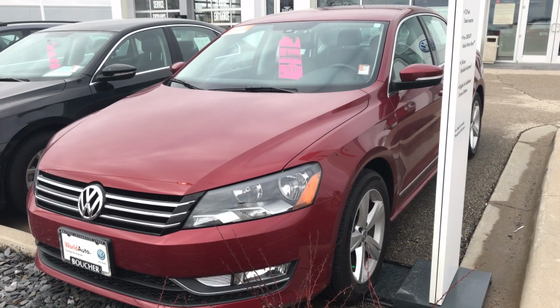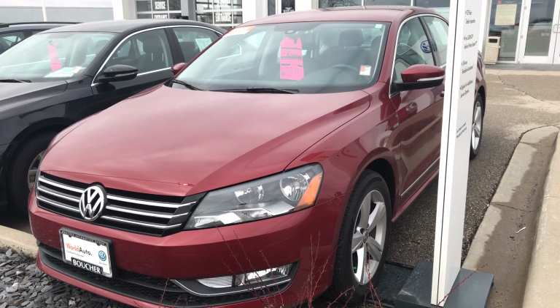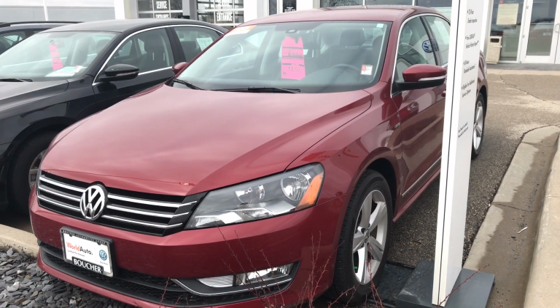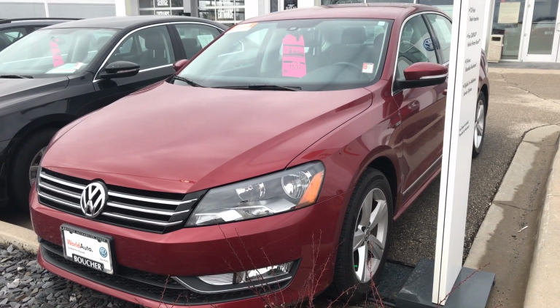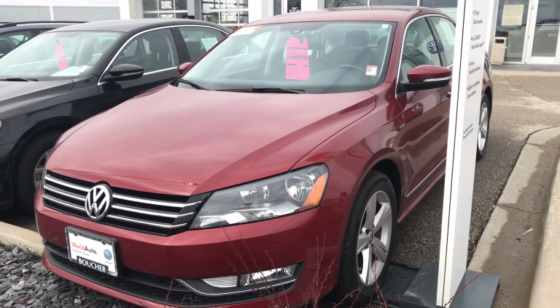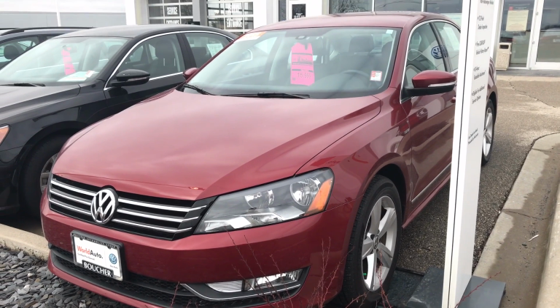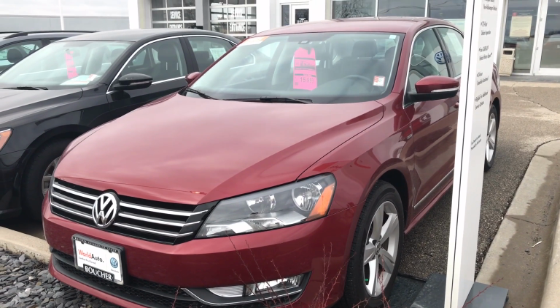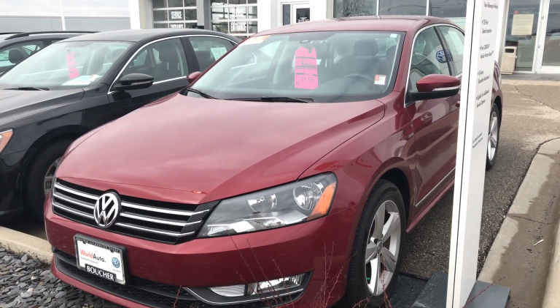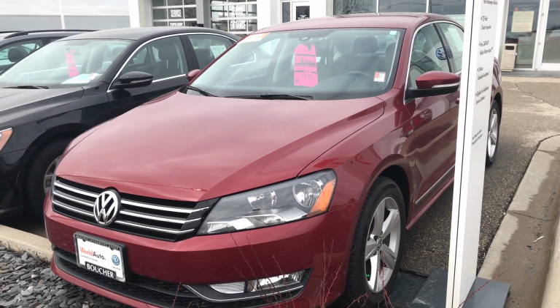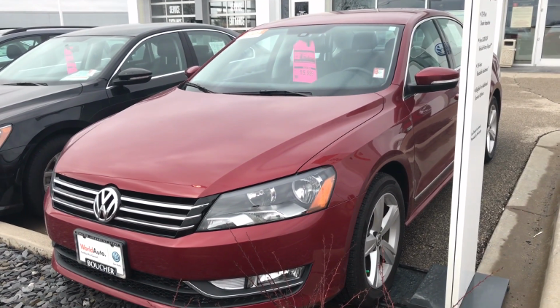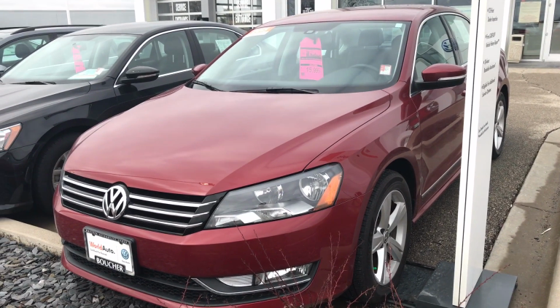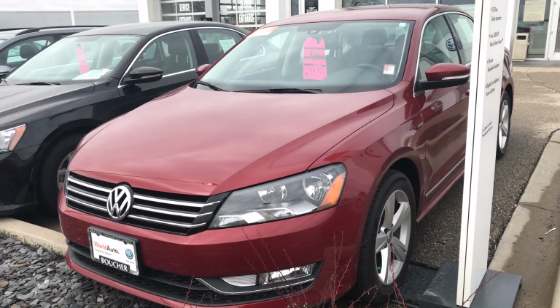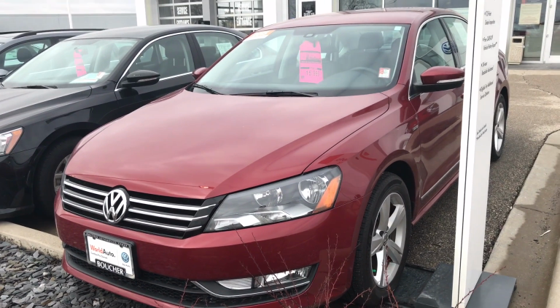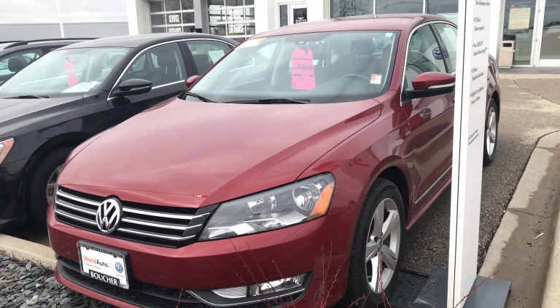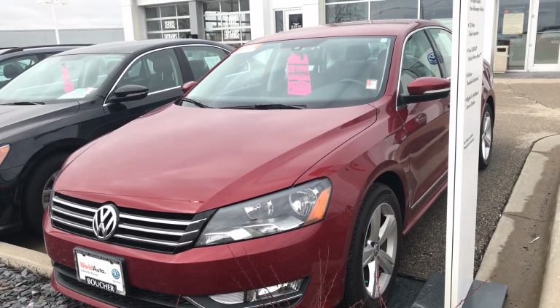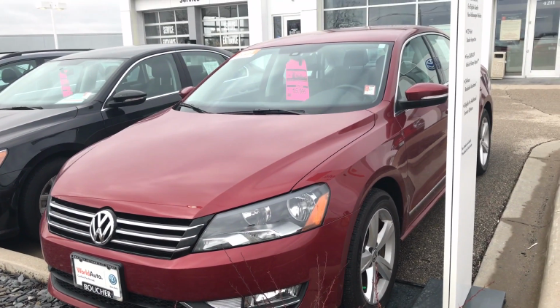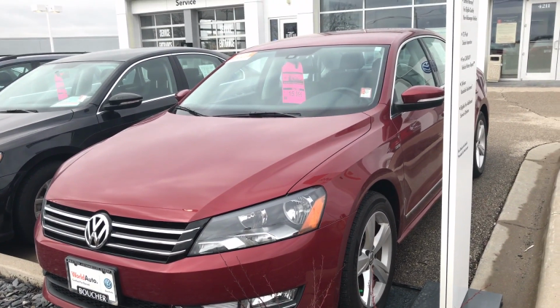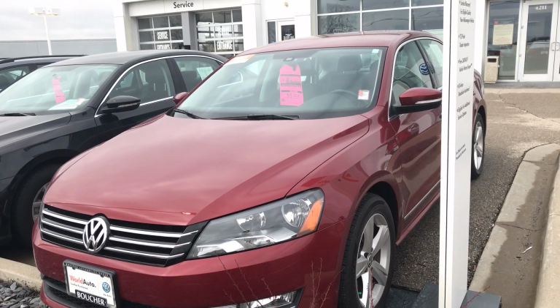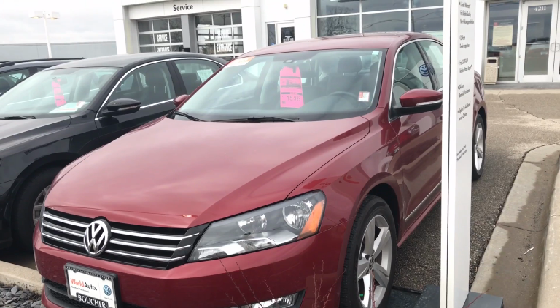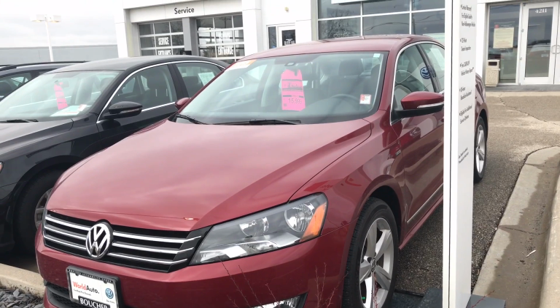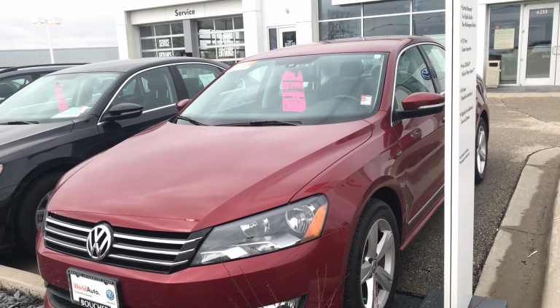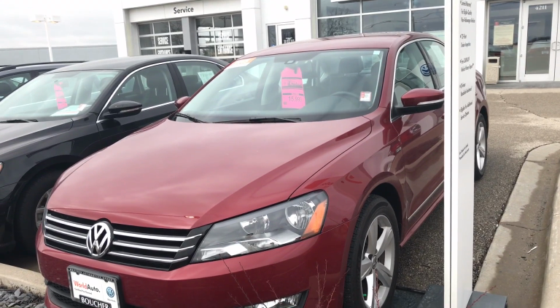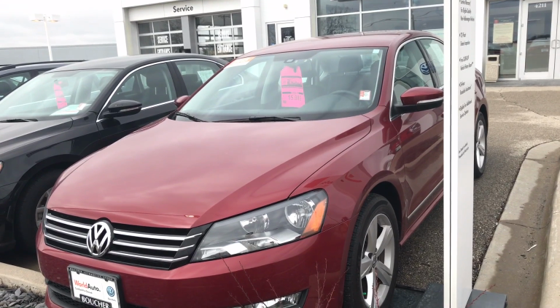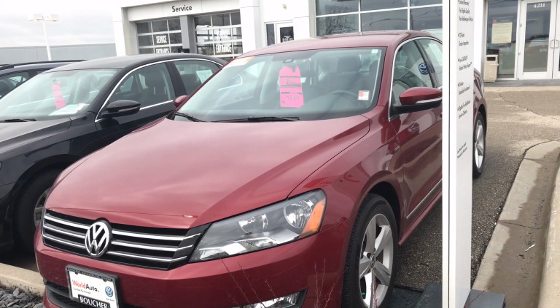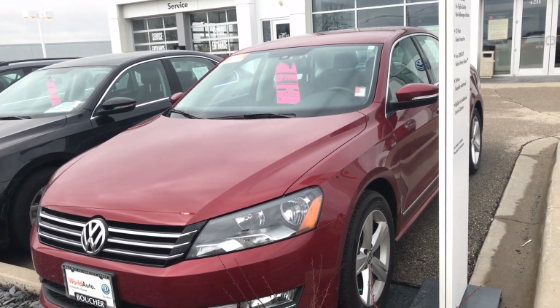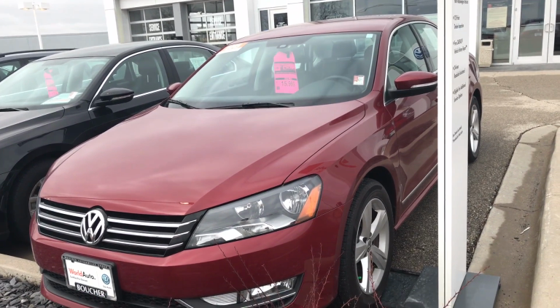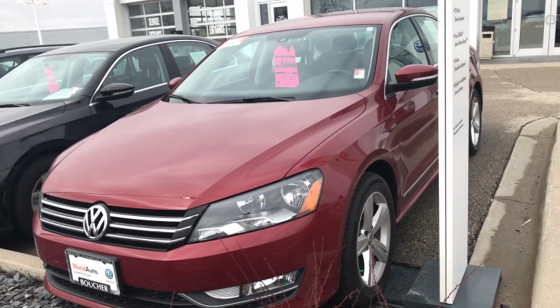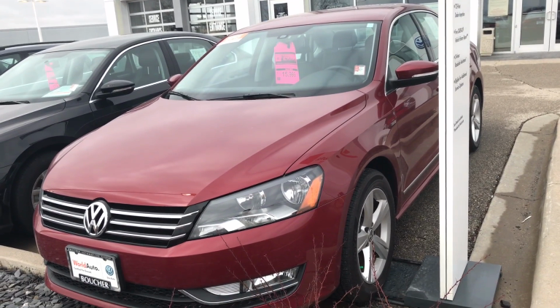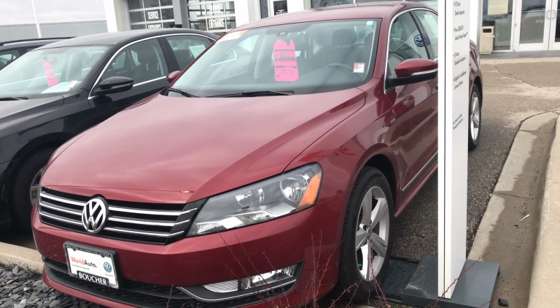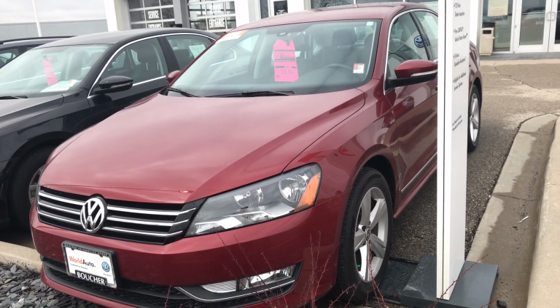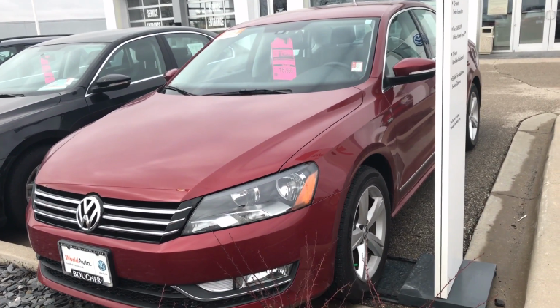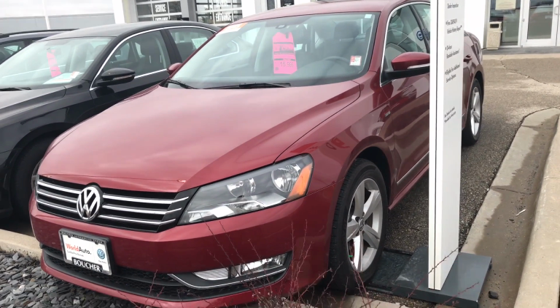Hey Zade, this is Steven at Frank Boucher Volkswagen in Janesville. I just want to give you an up-close look at our 2015 Volkswagen Passat Limited Edition.